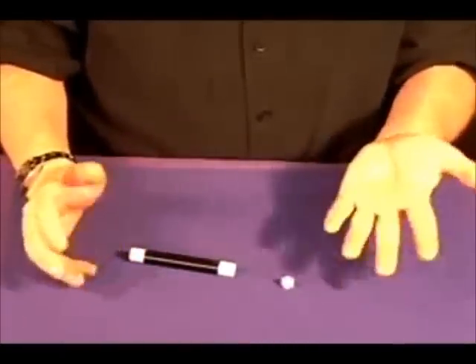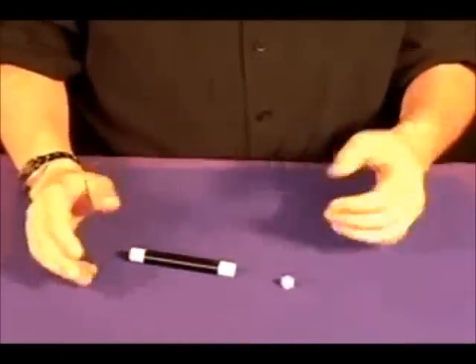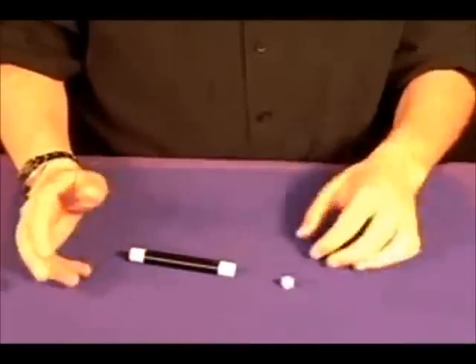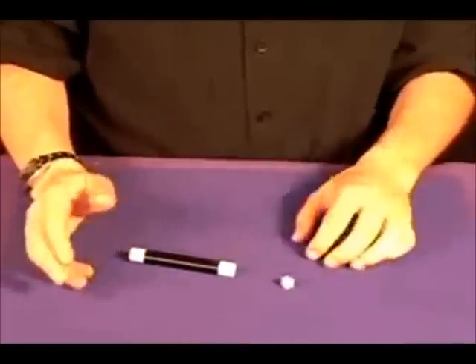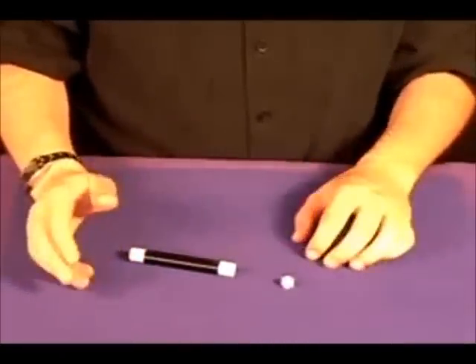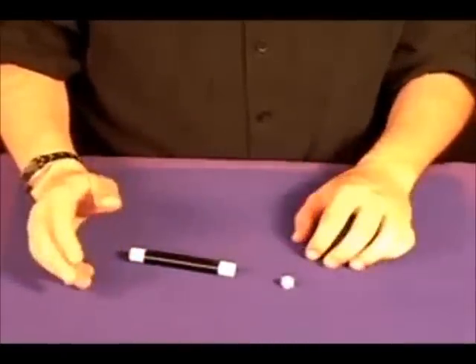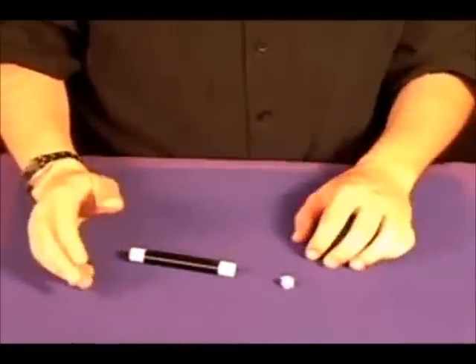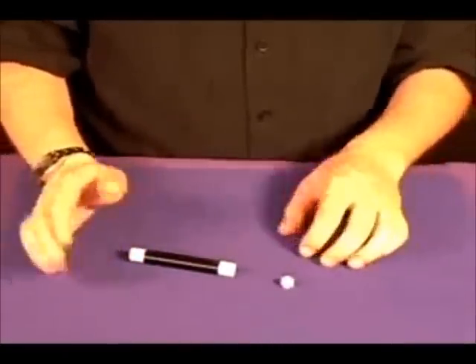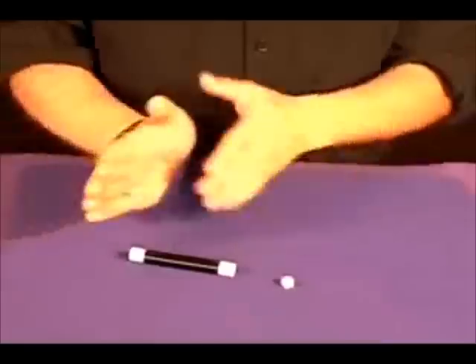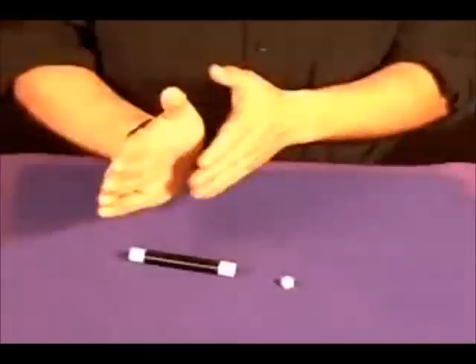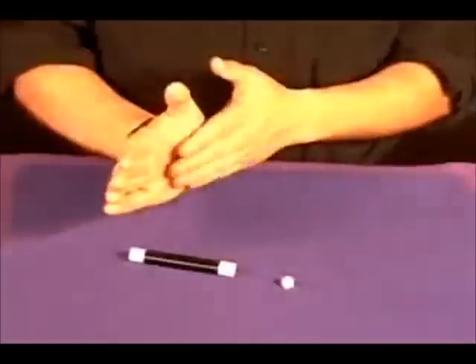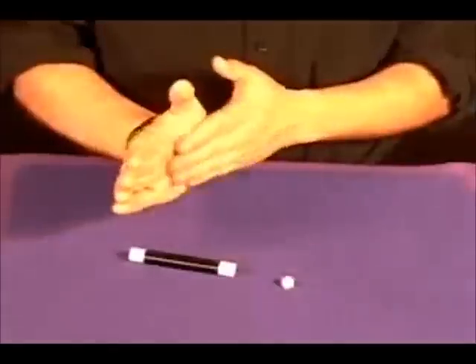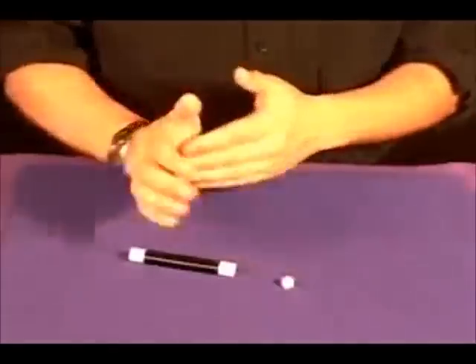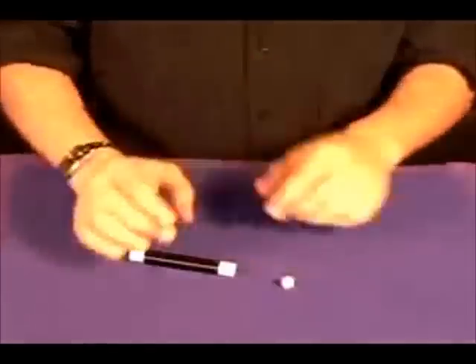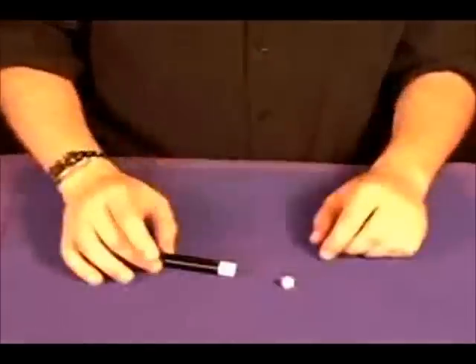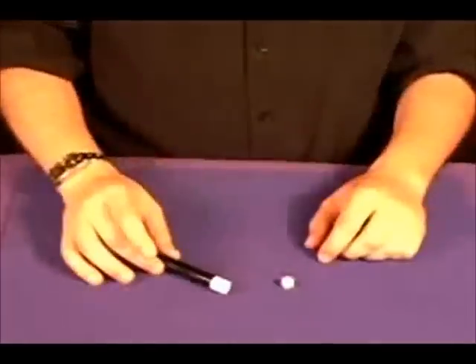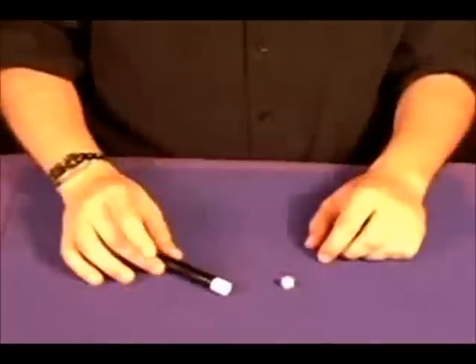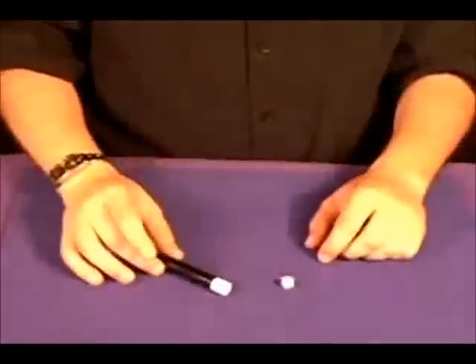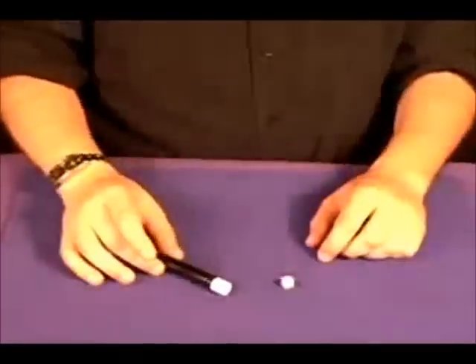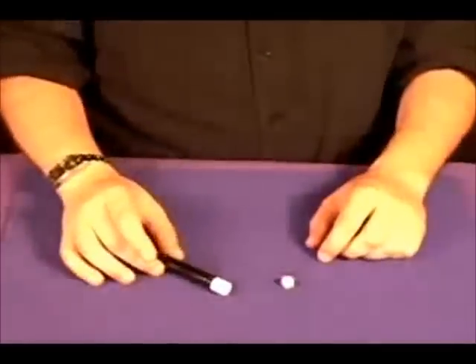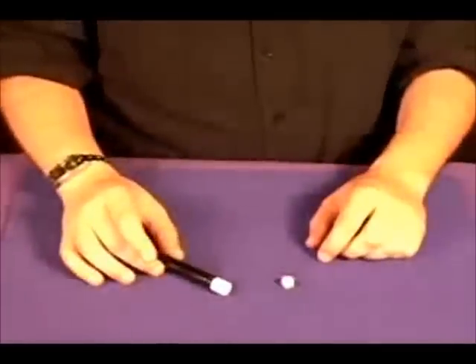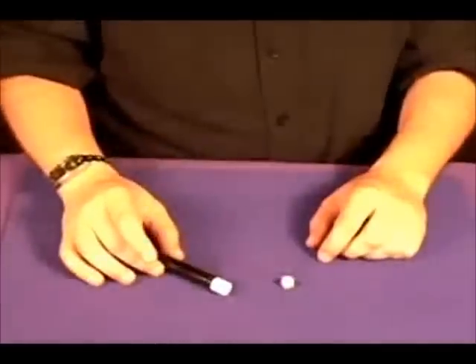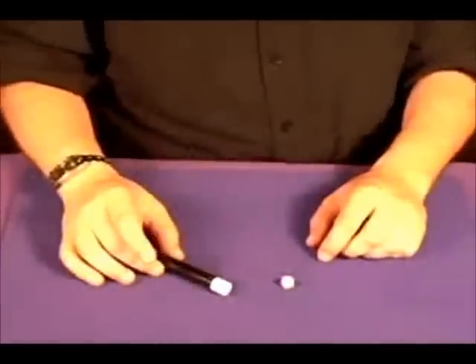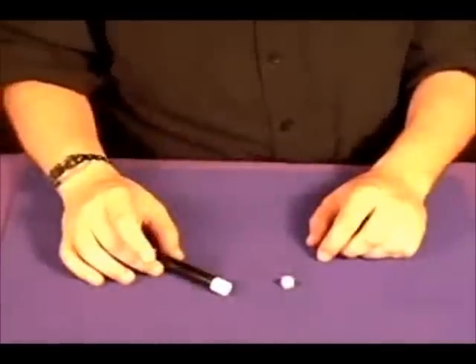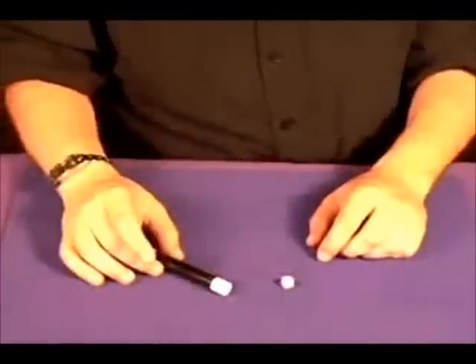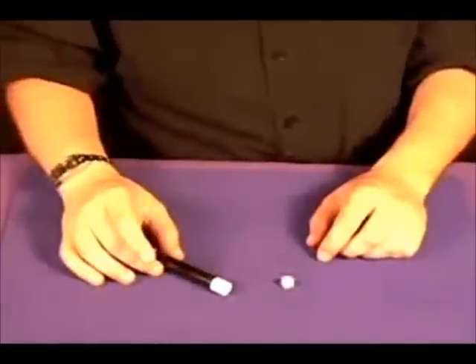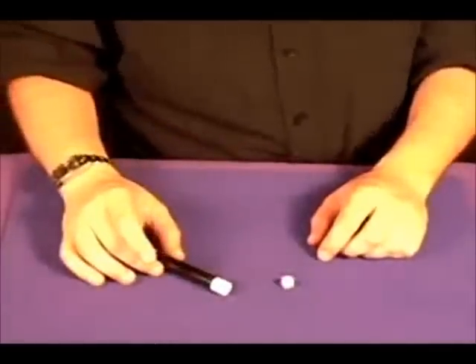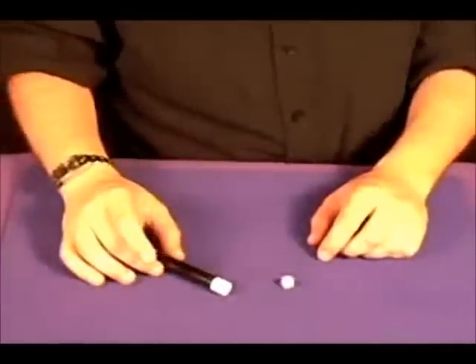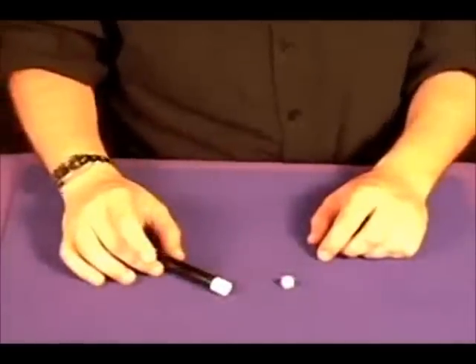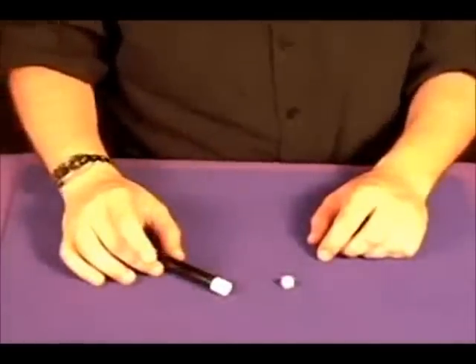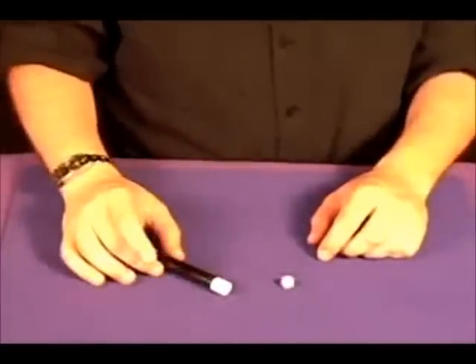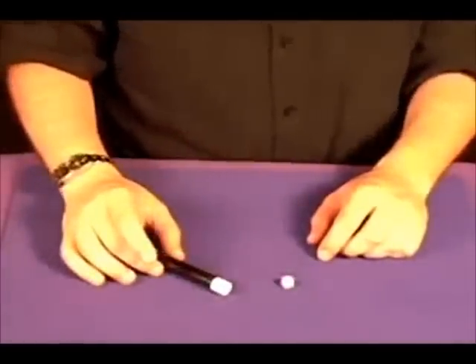That's worth a little round of applause. It's the shrinking die from Fun Incorporated — easy to perform, fun to do.